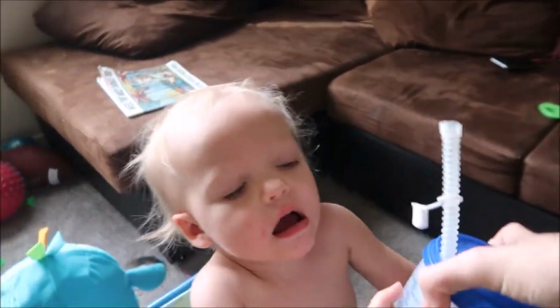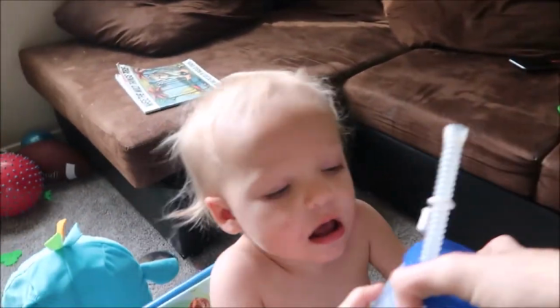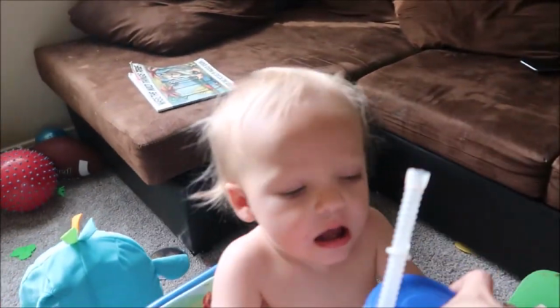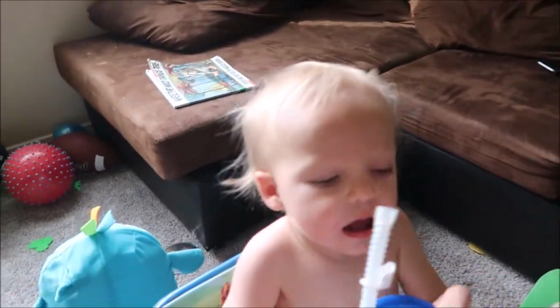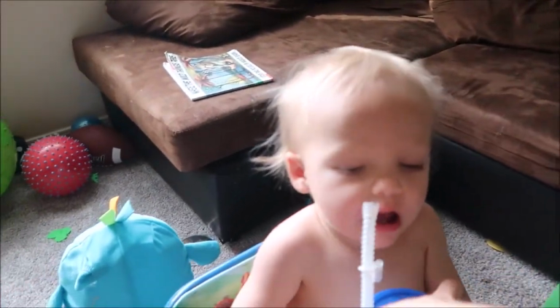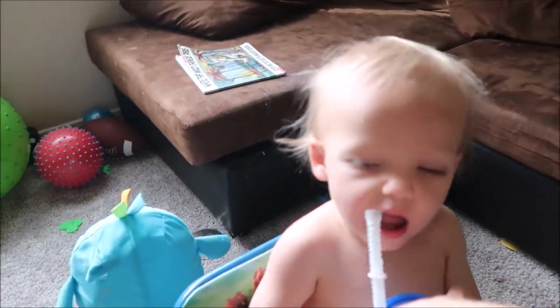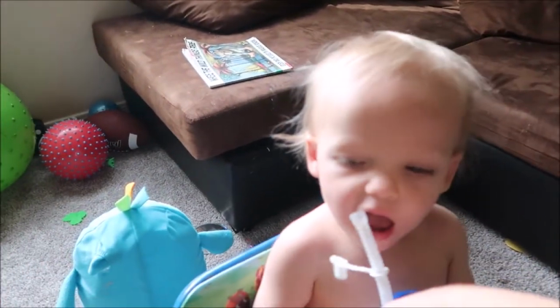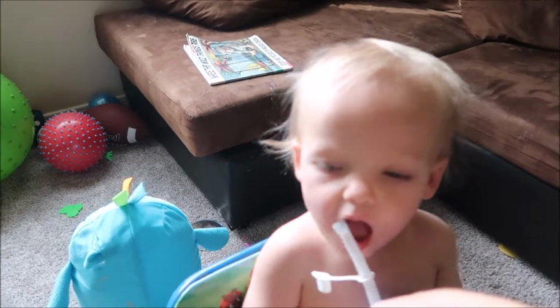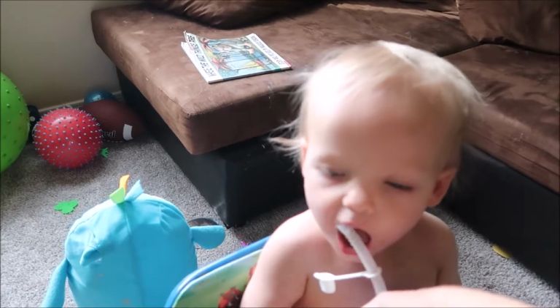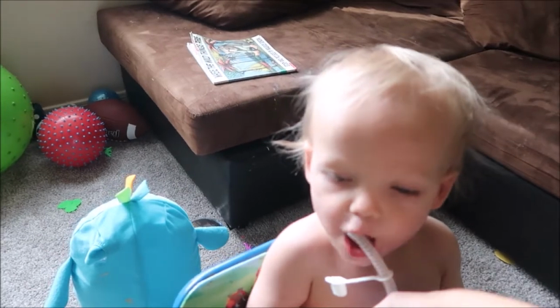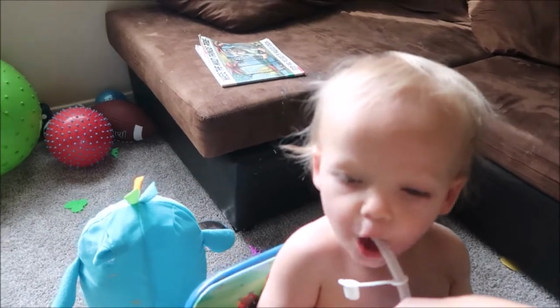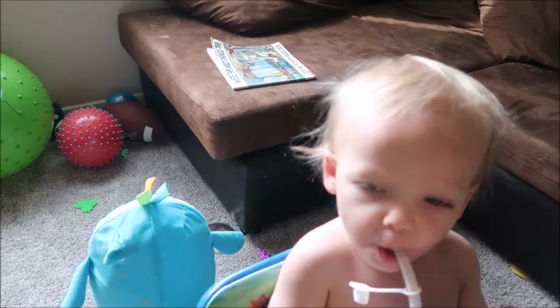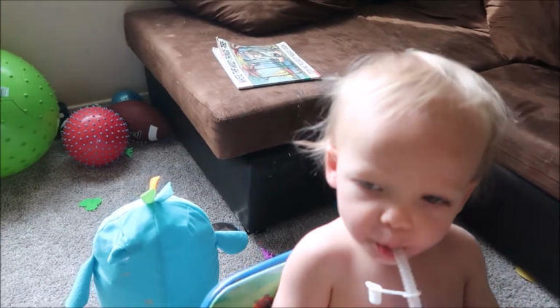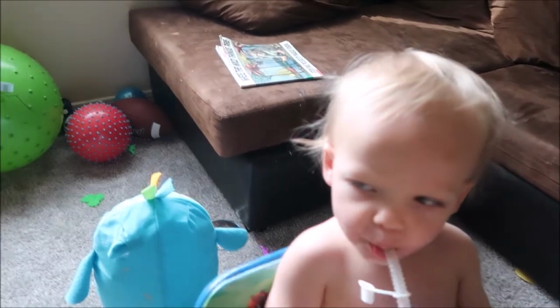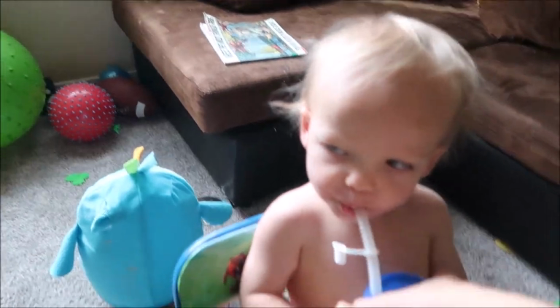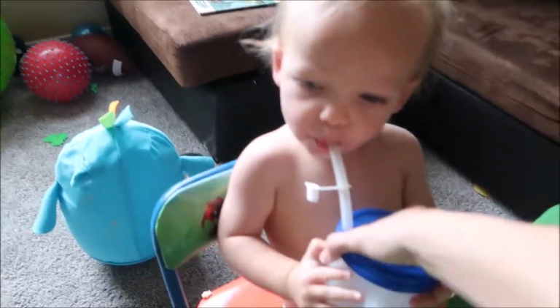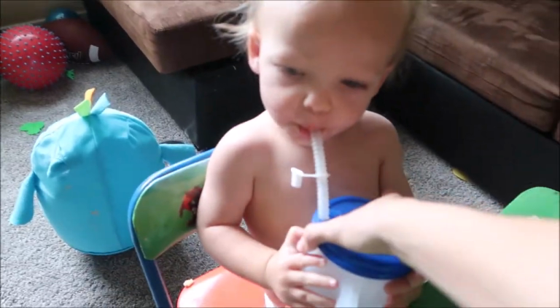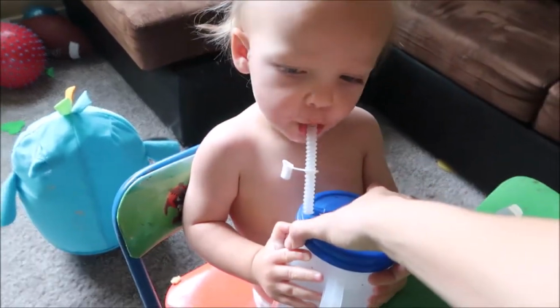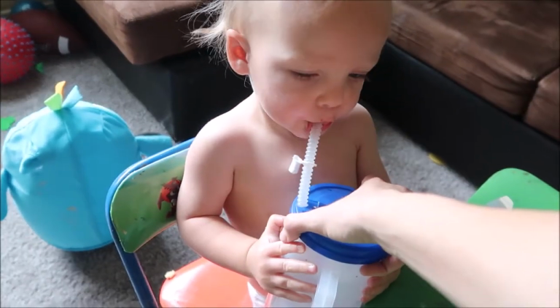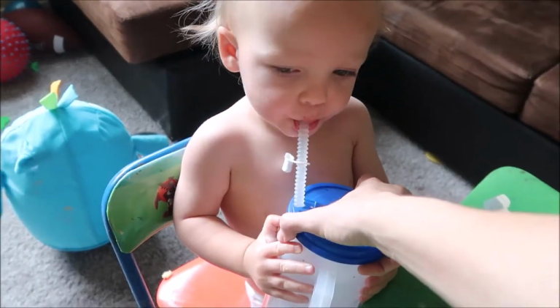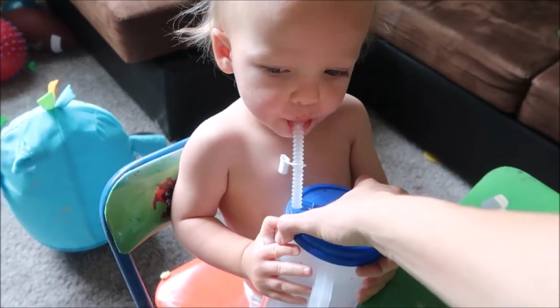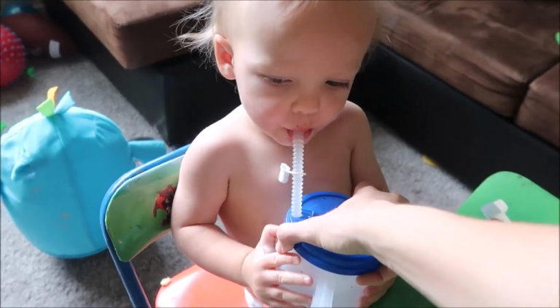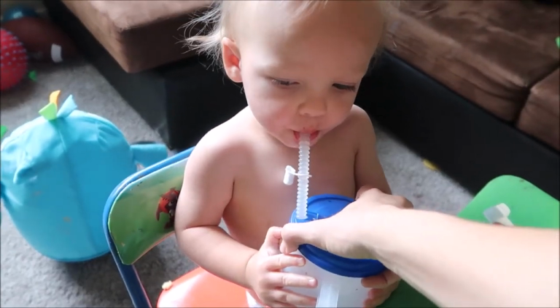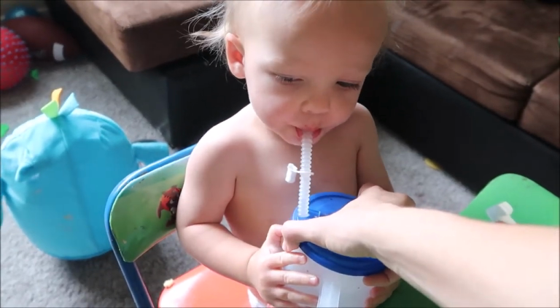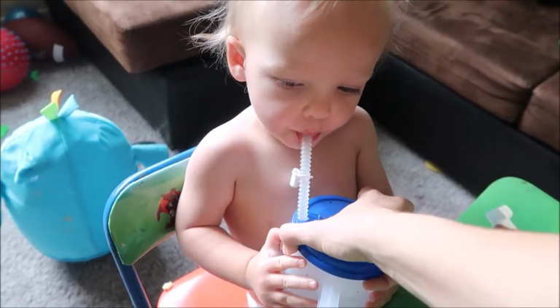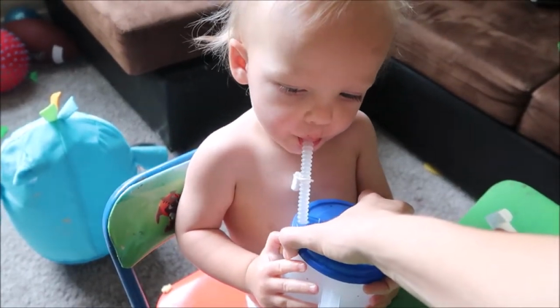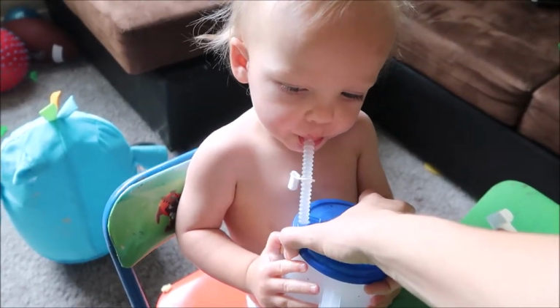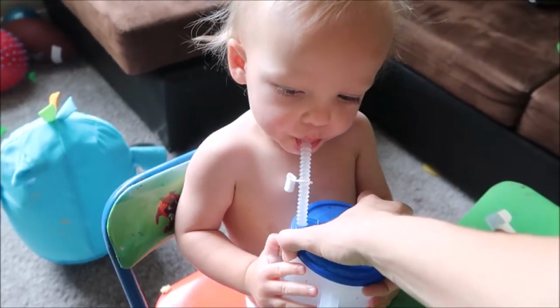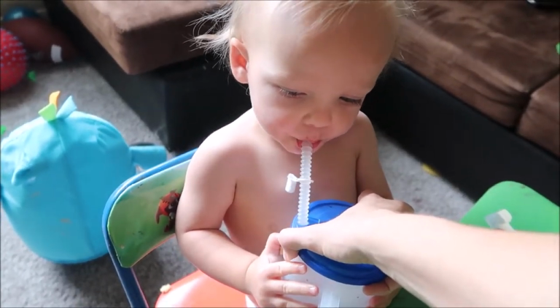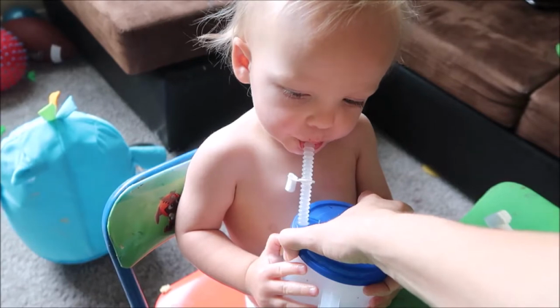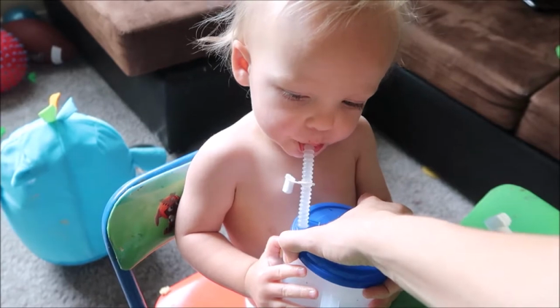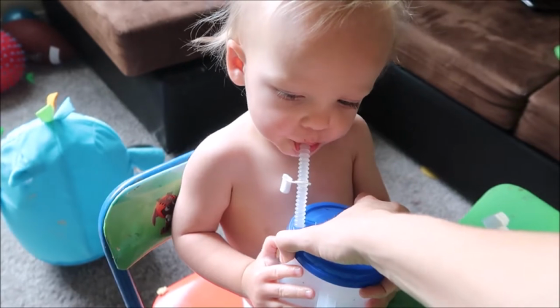I fill a big giant cup of ice water for them and they kind of just both drink off of it during the day.